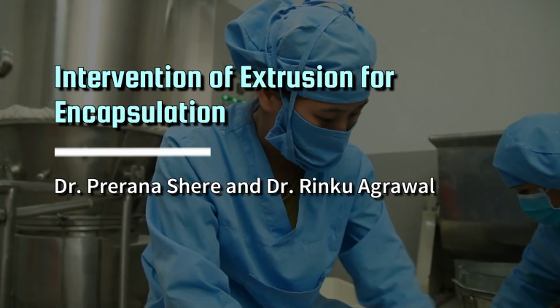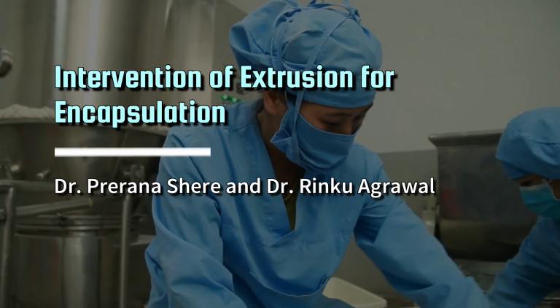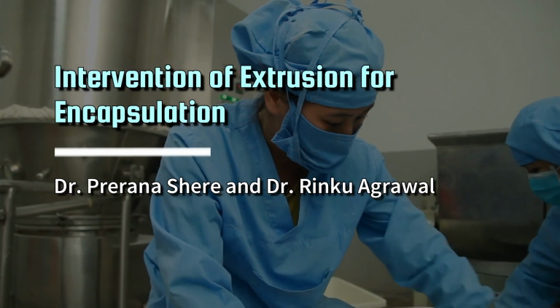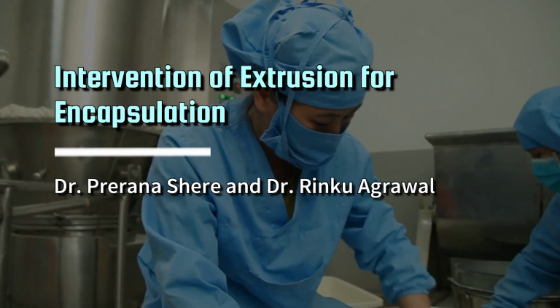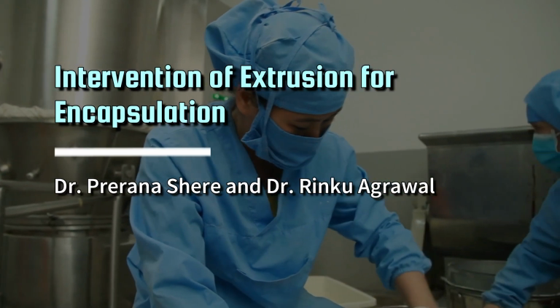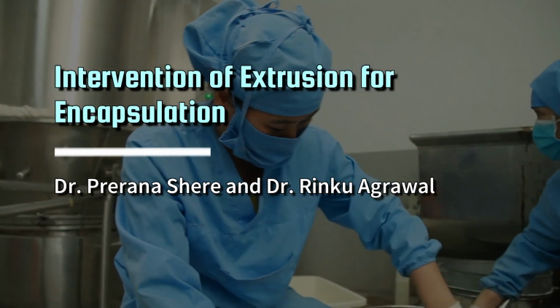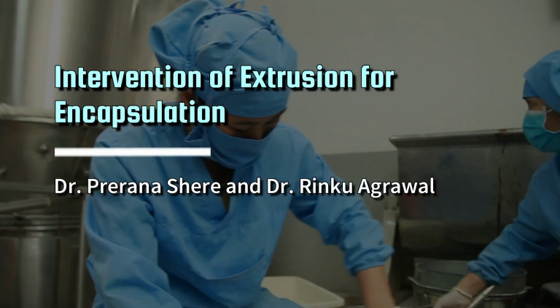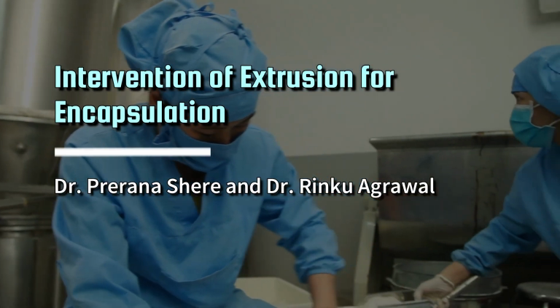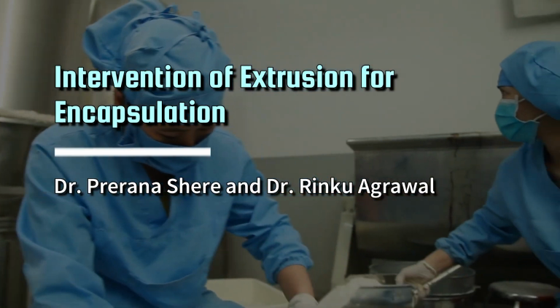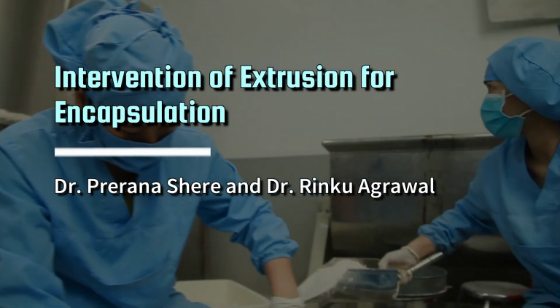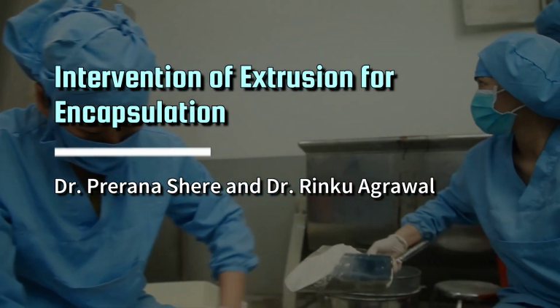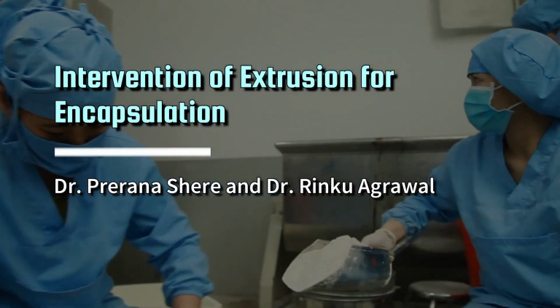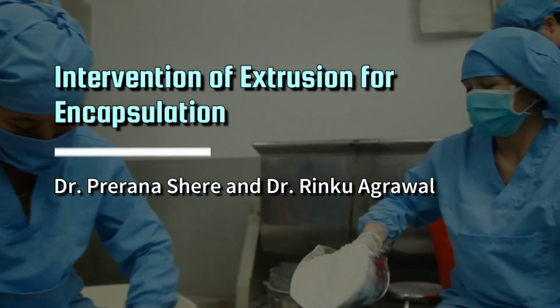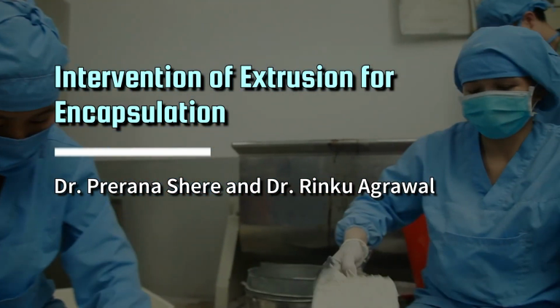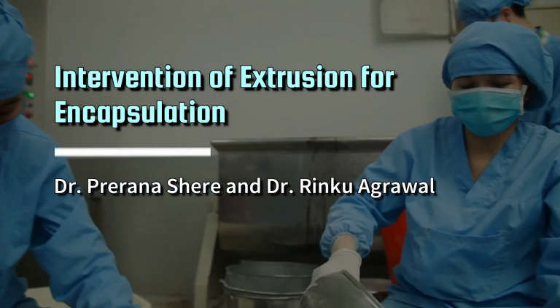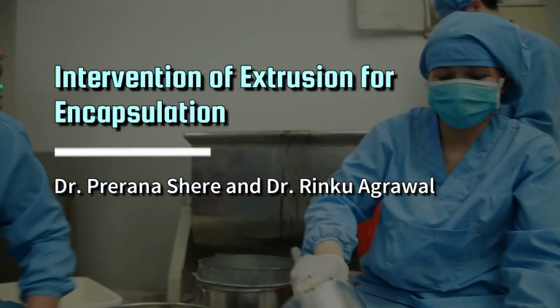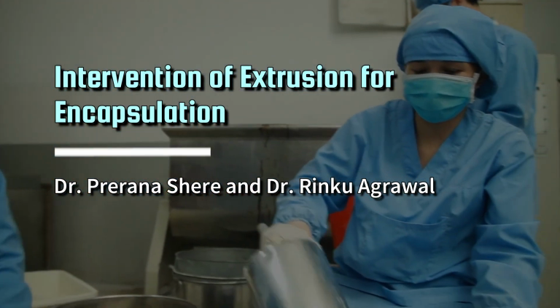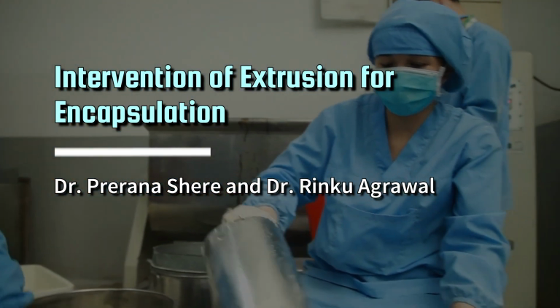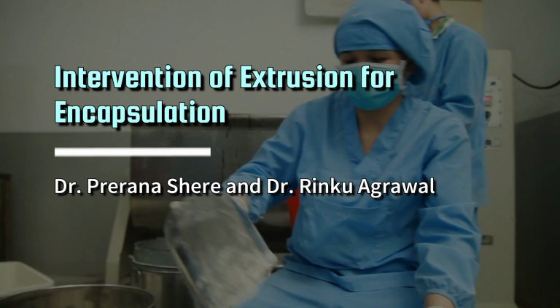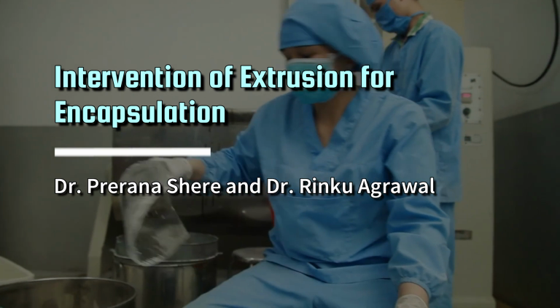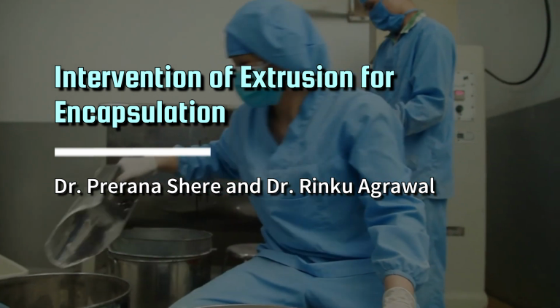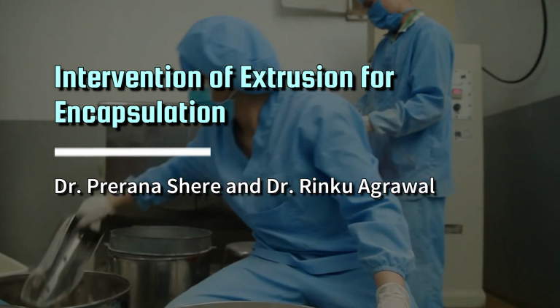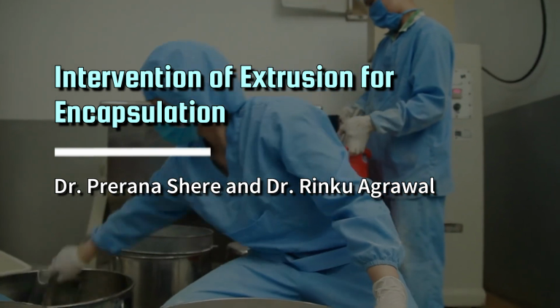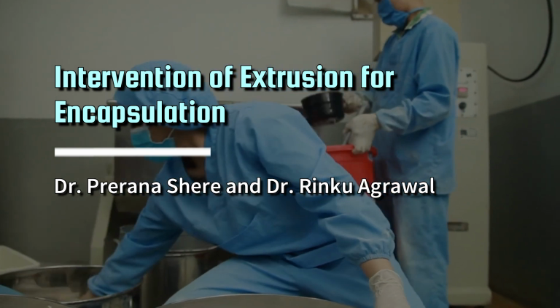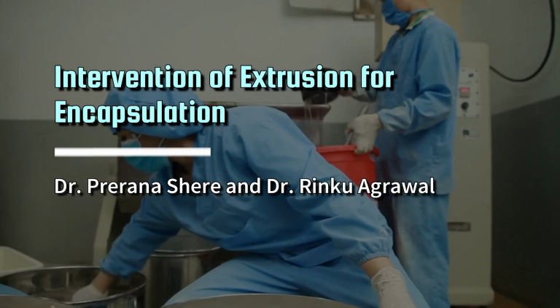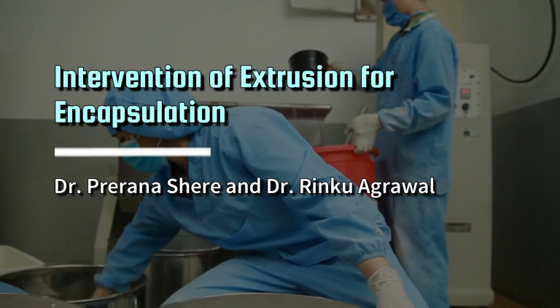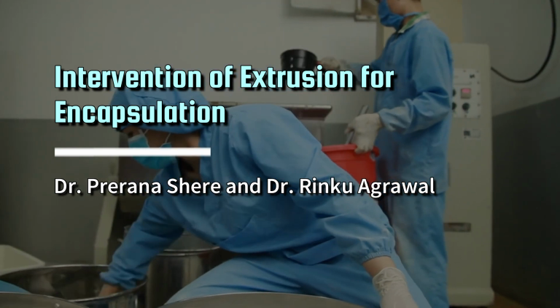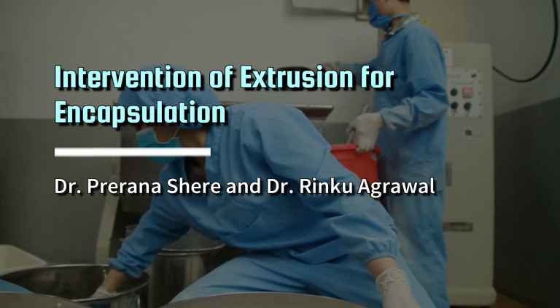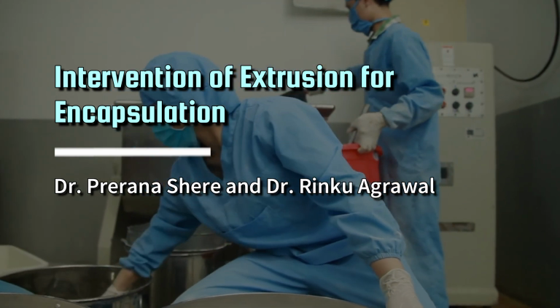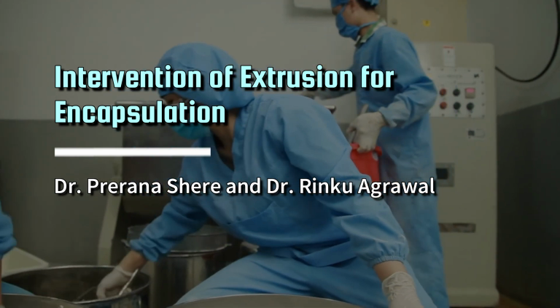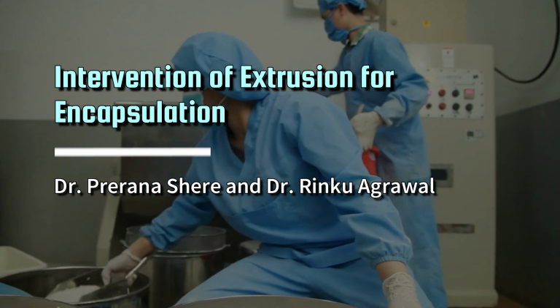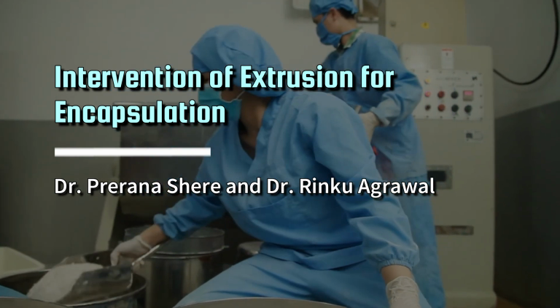Intervention of Extrusion for Encapsulation by Dr. Prarana Shere and Dr. Reenku Agrawal.